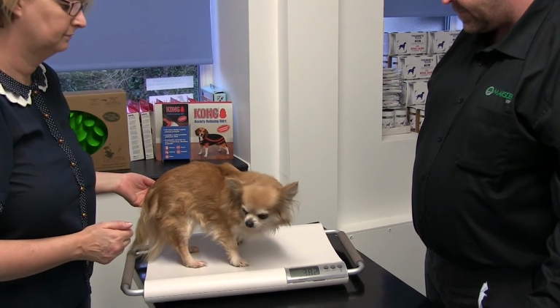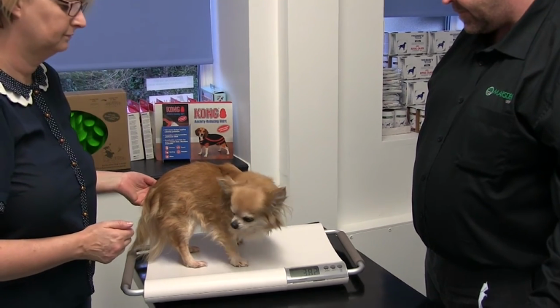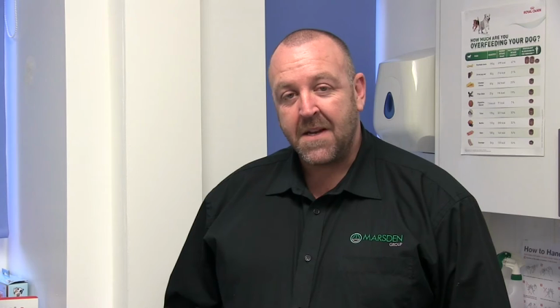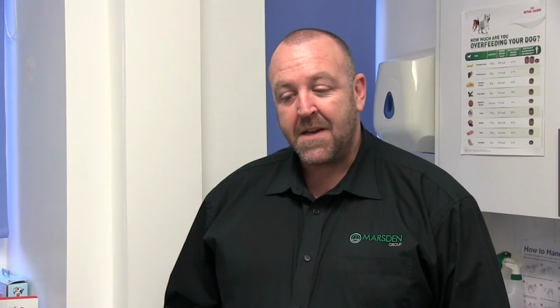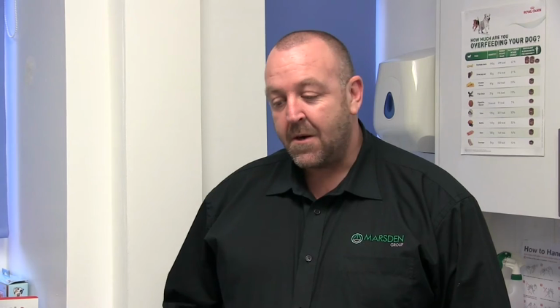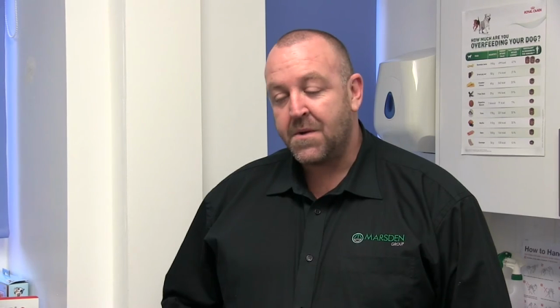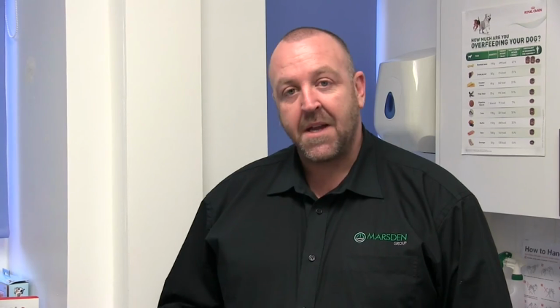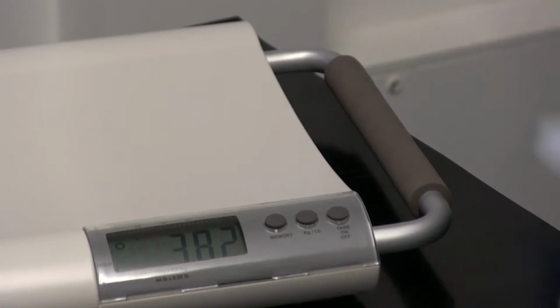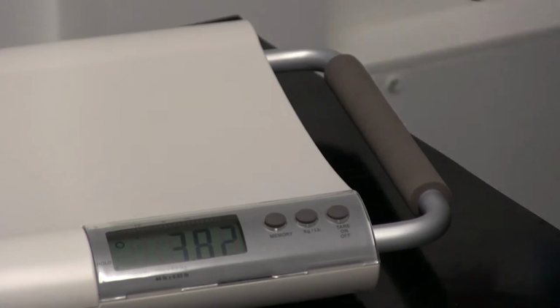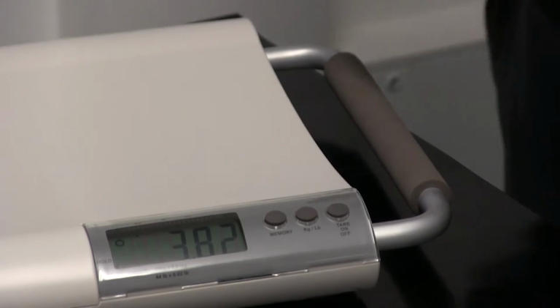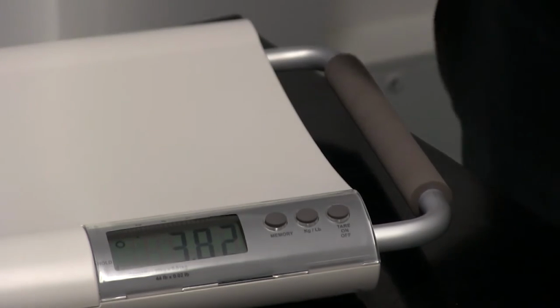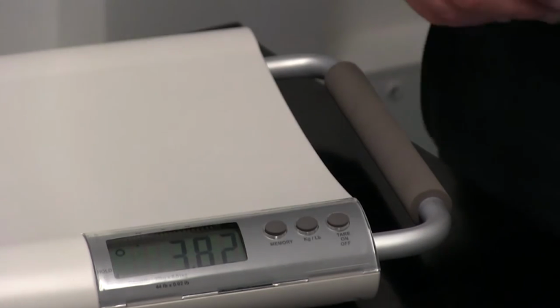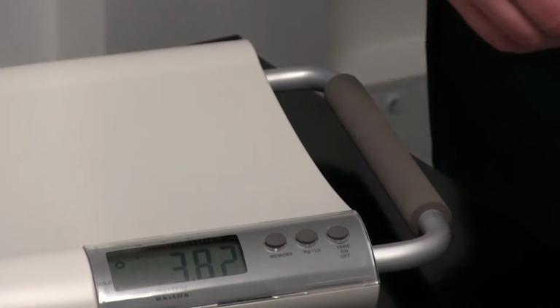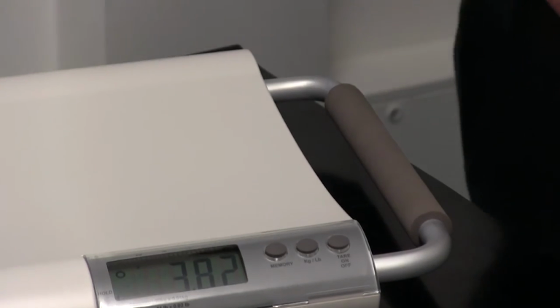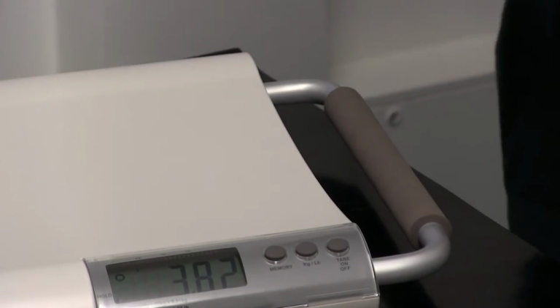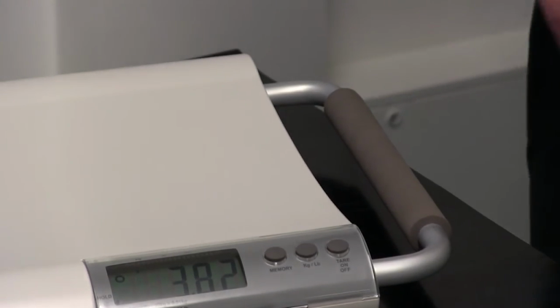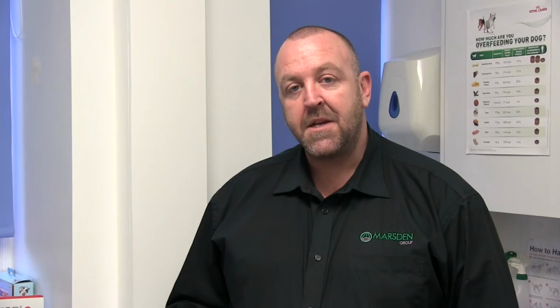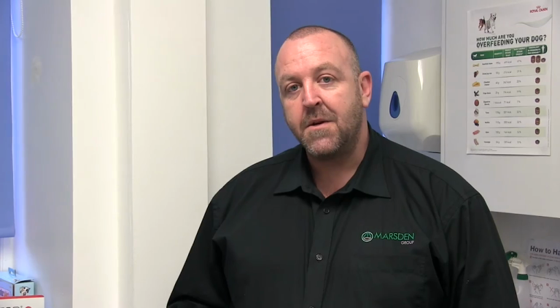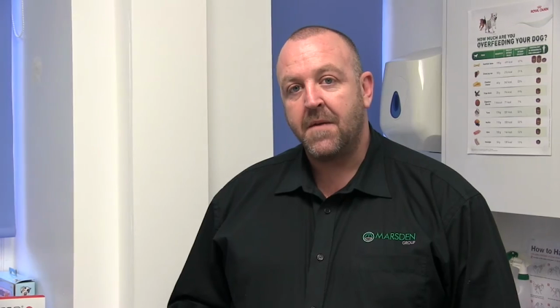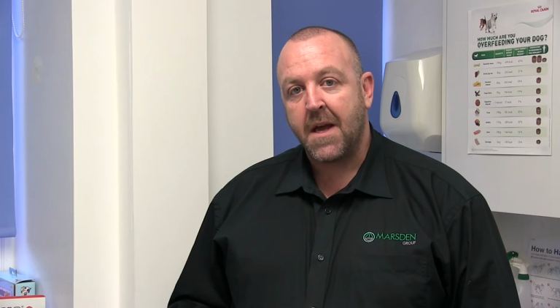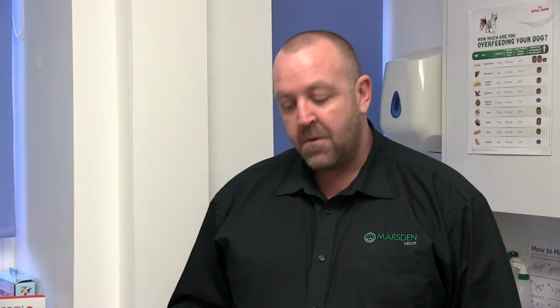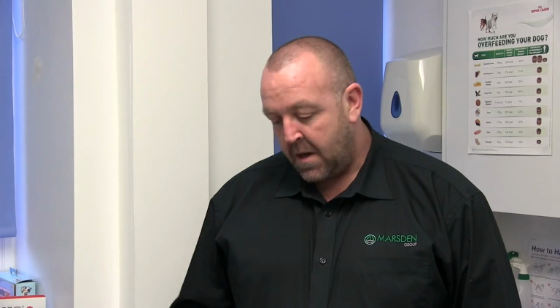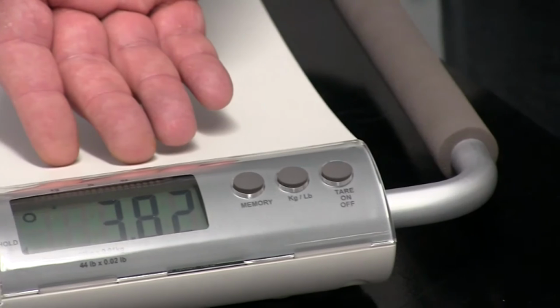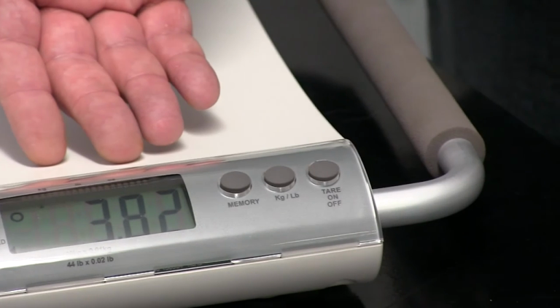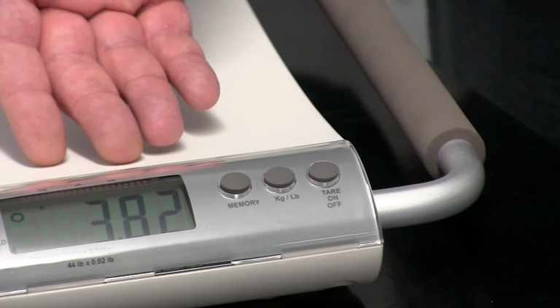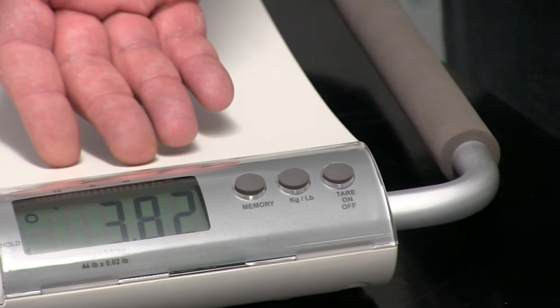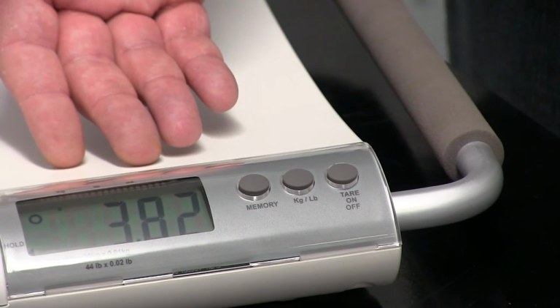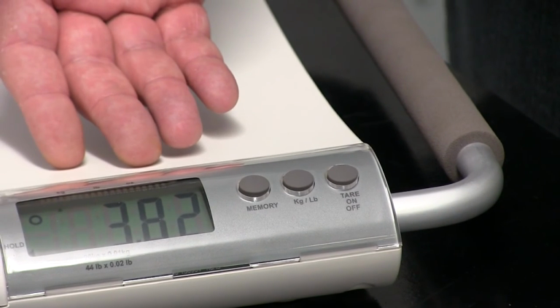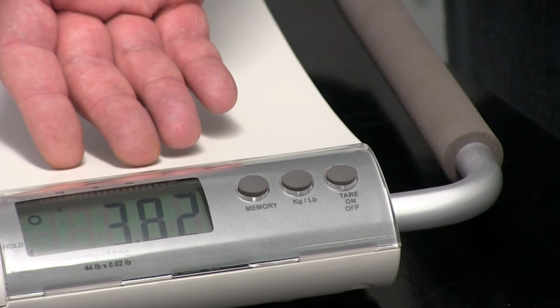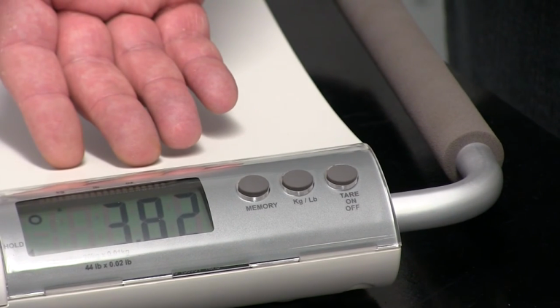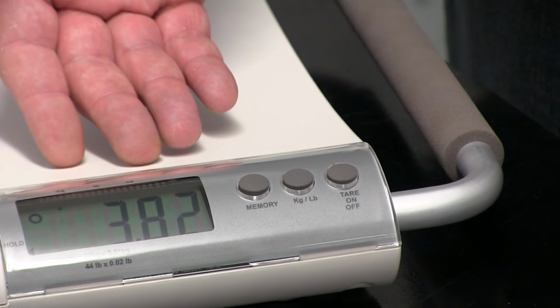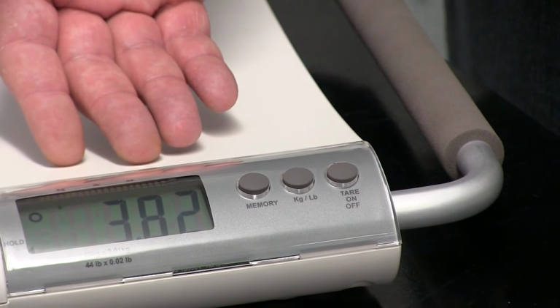The V20 also has an auto-hold function, meaning once you take Cheery off the scale, the weight remains there for you to make a note of.